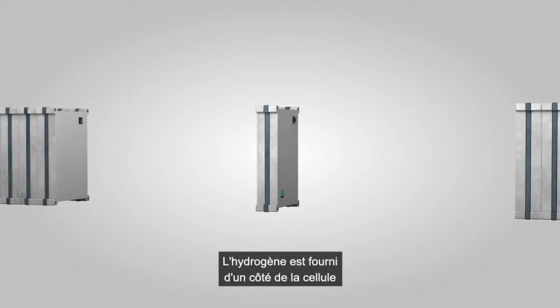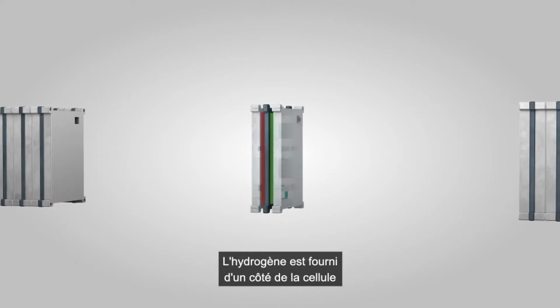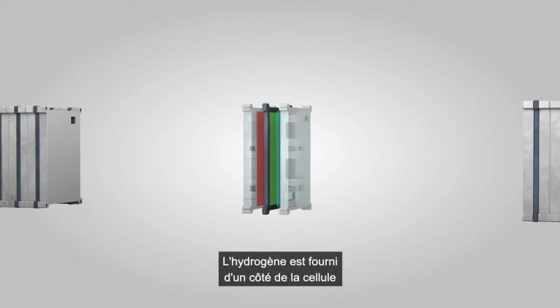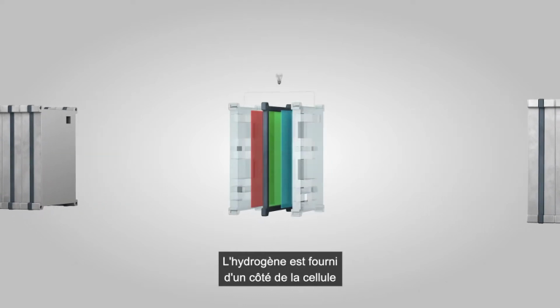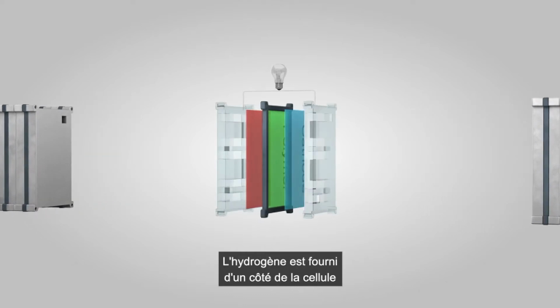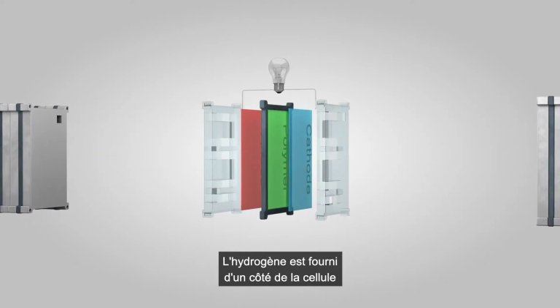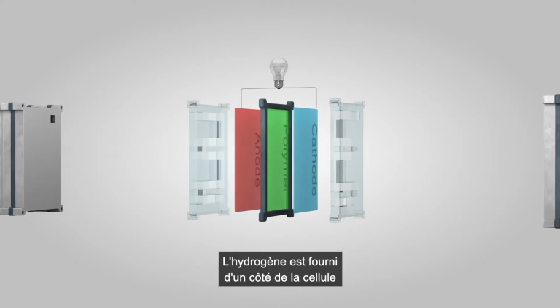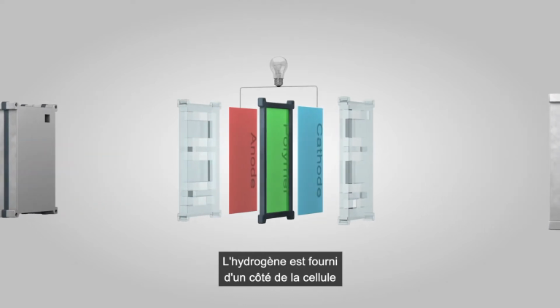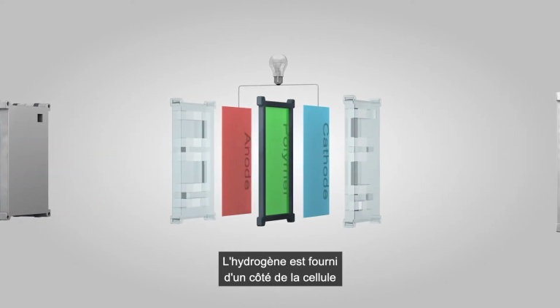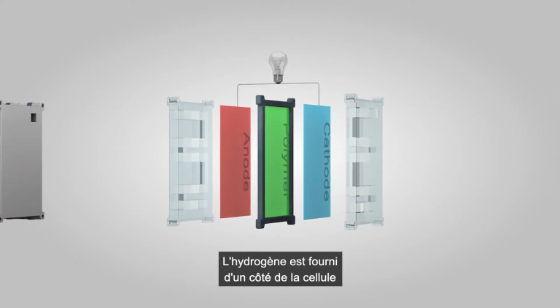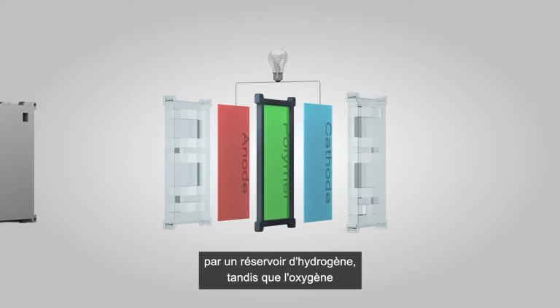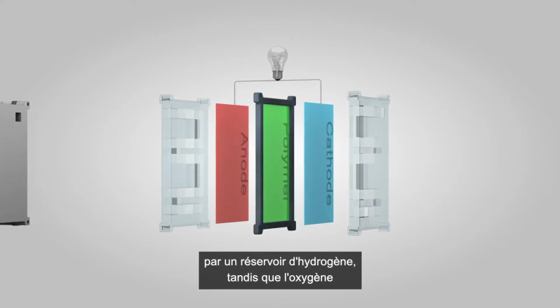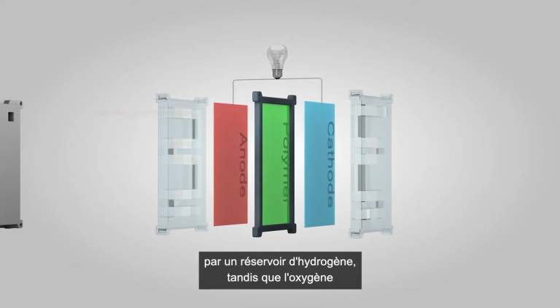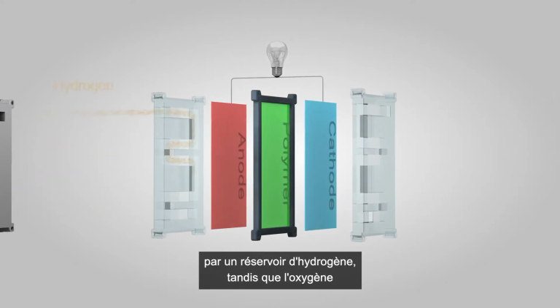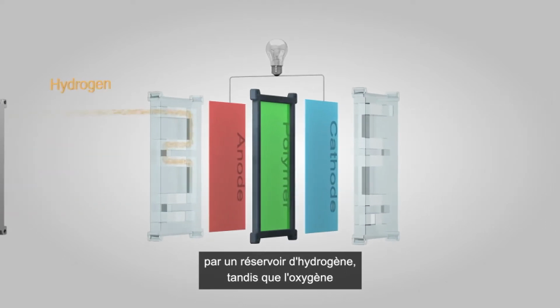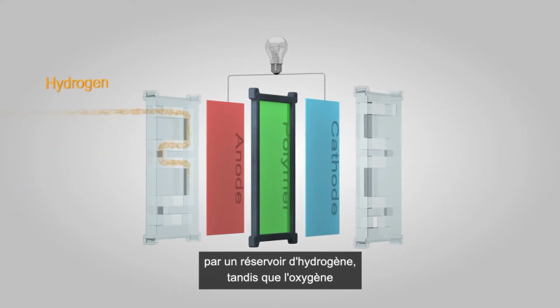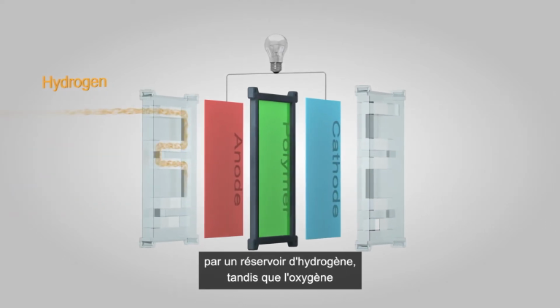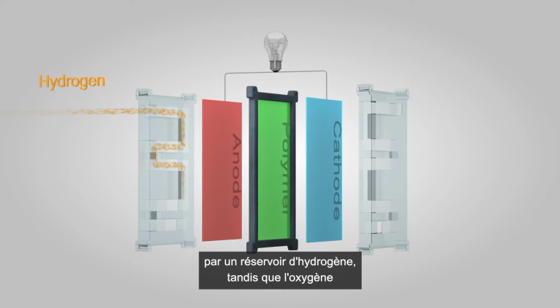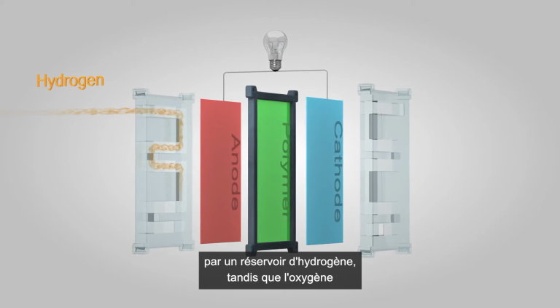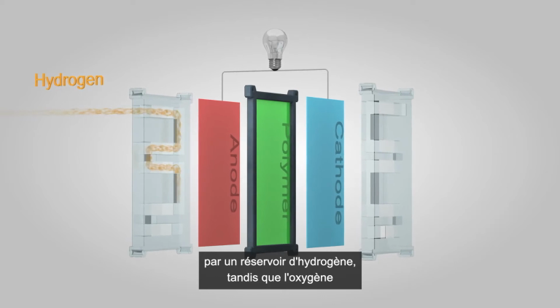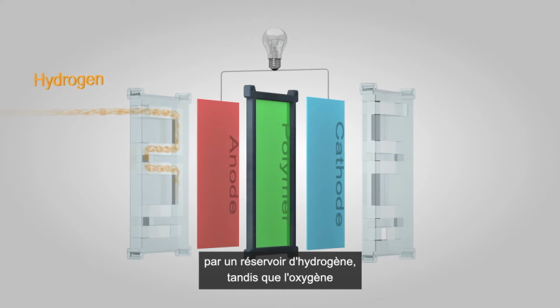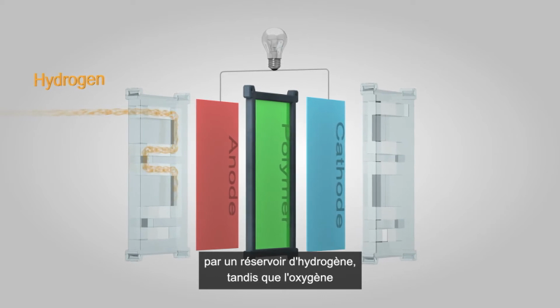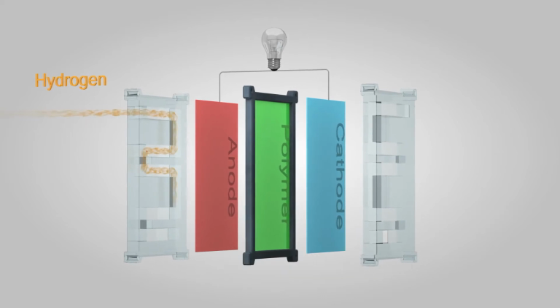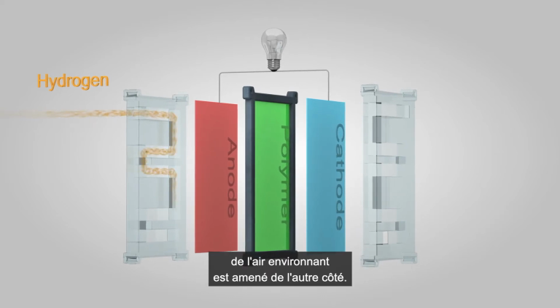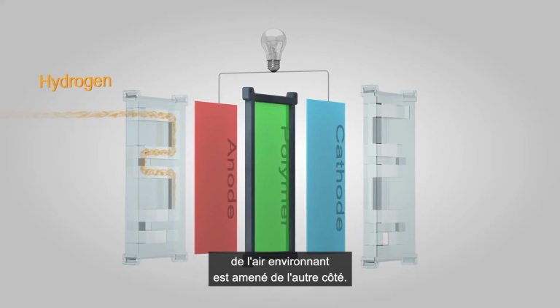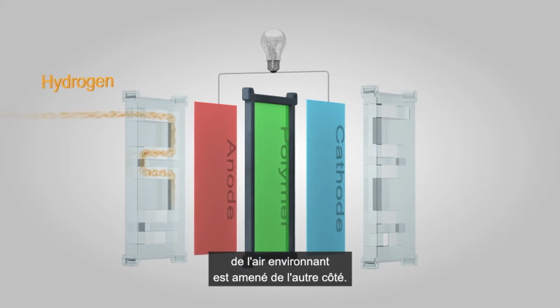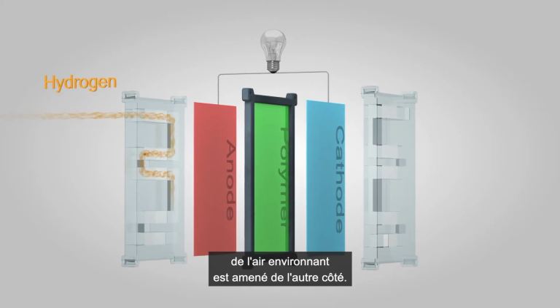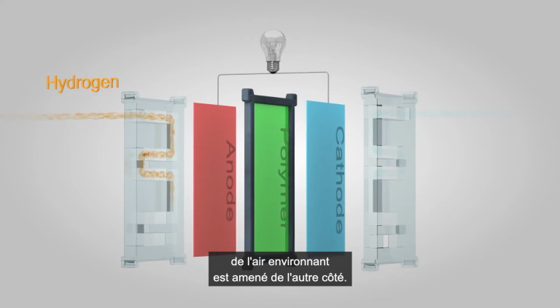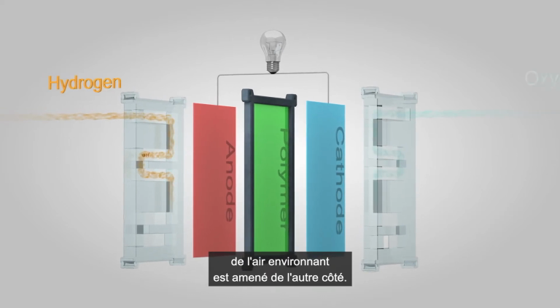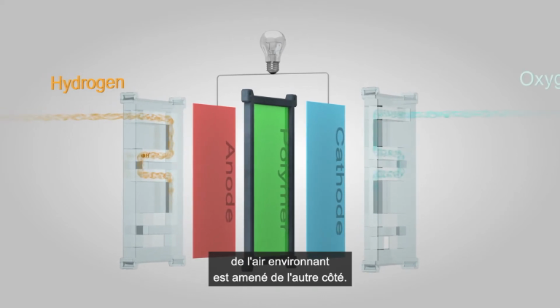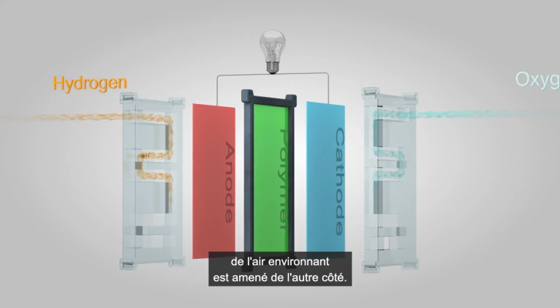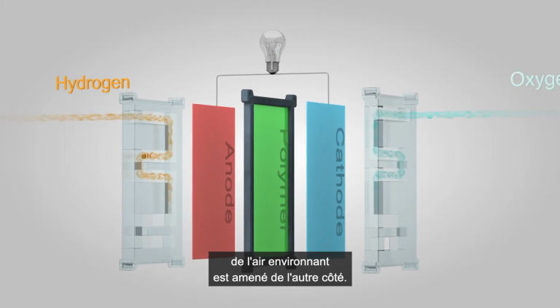Hydrogen is supplied to one side of the cell from a hydrogen tank, while oxygen from the surrounding air is brought into the other side.